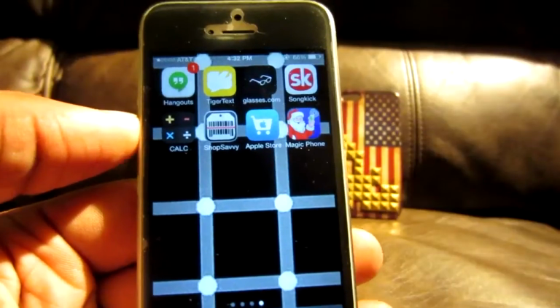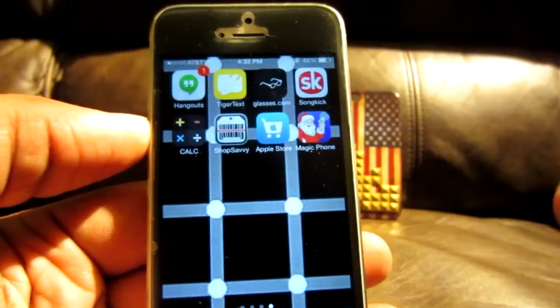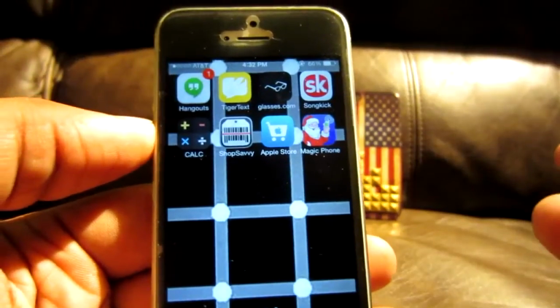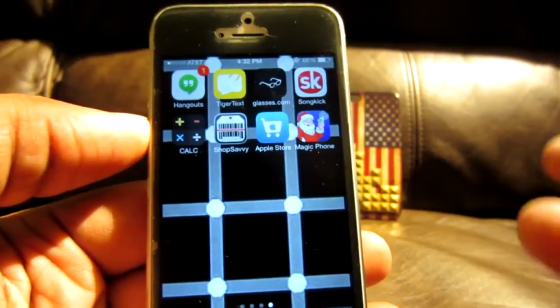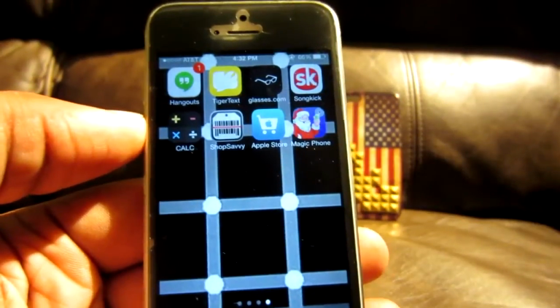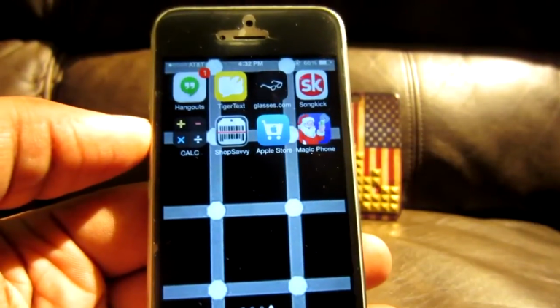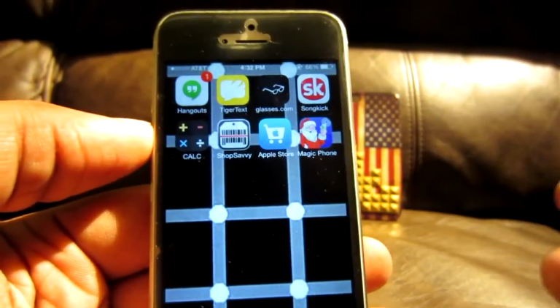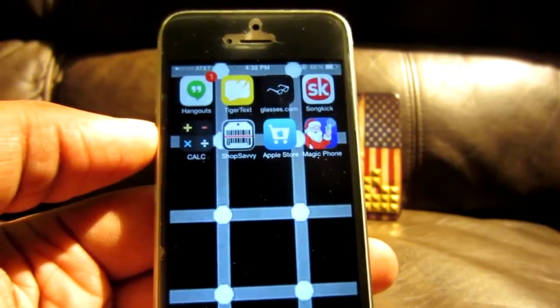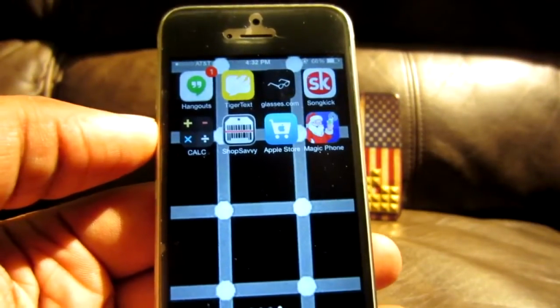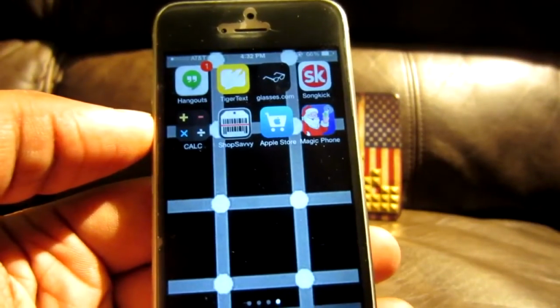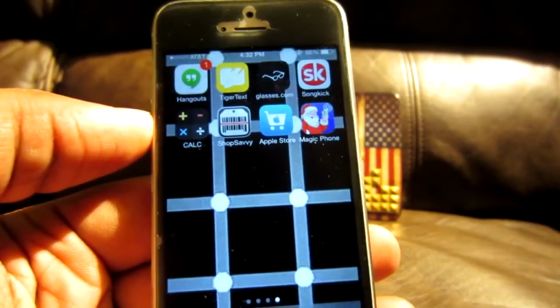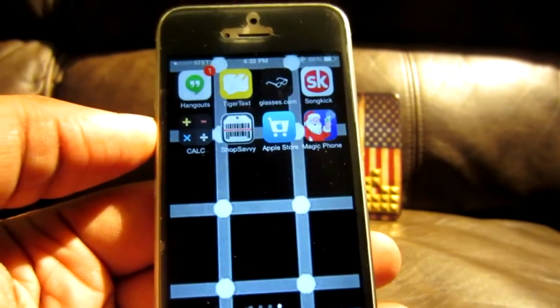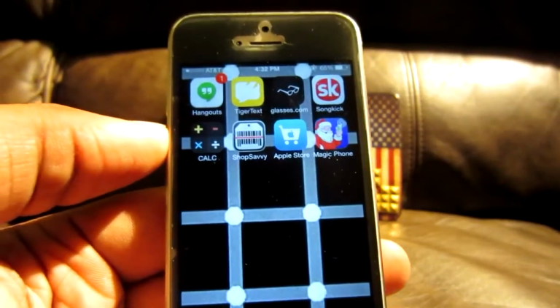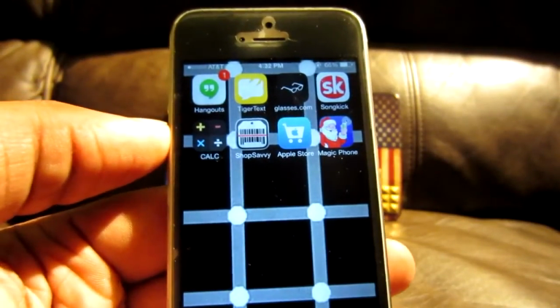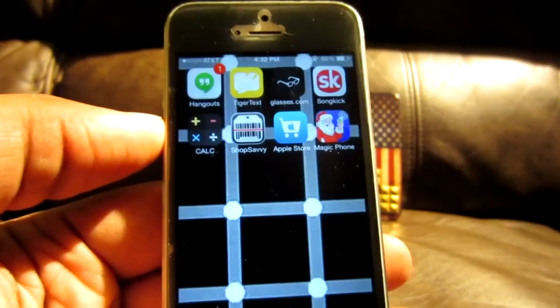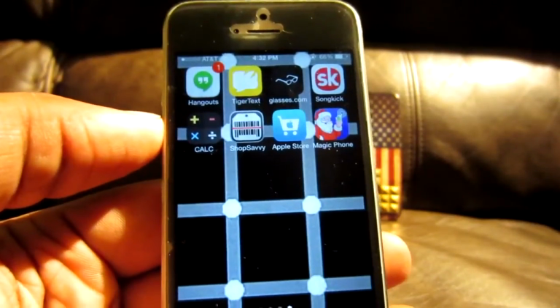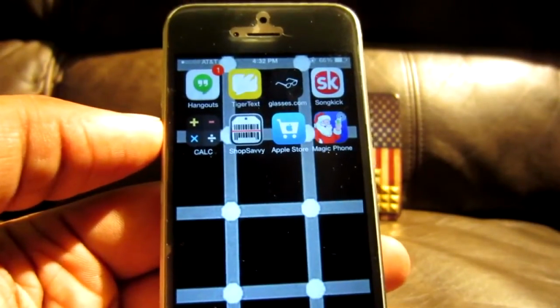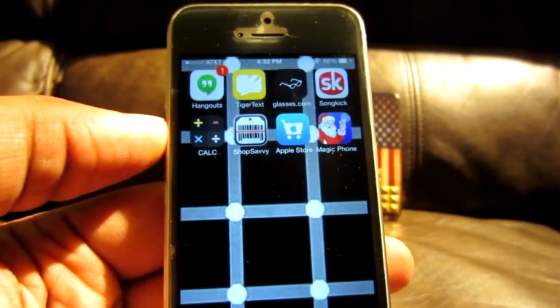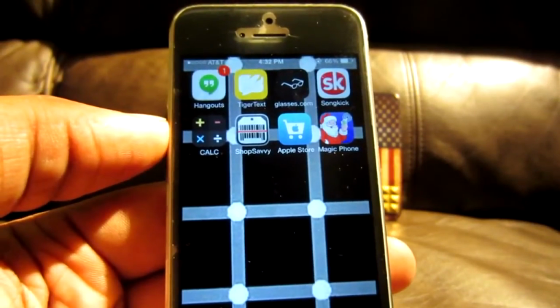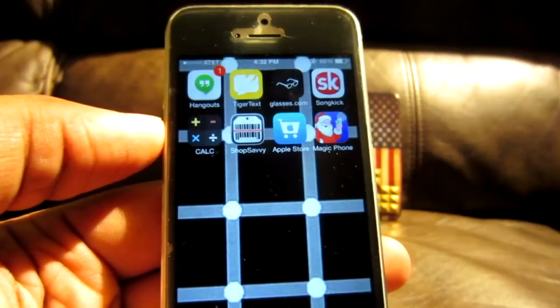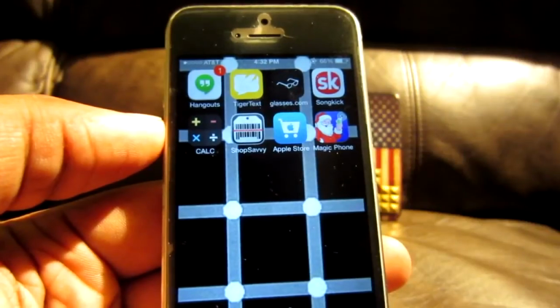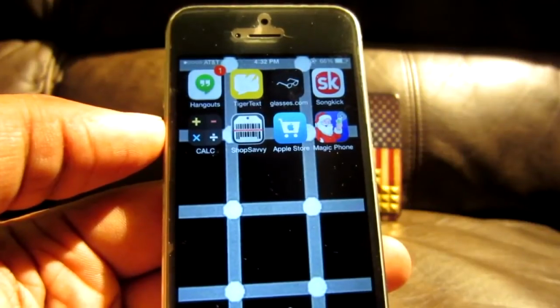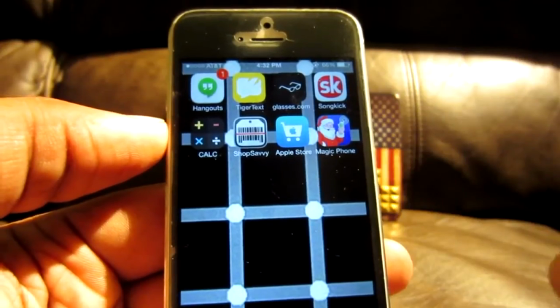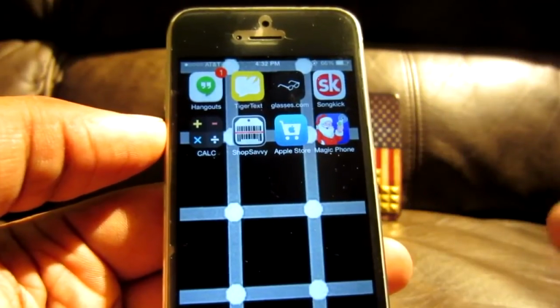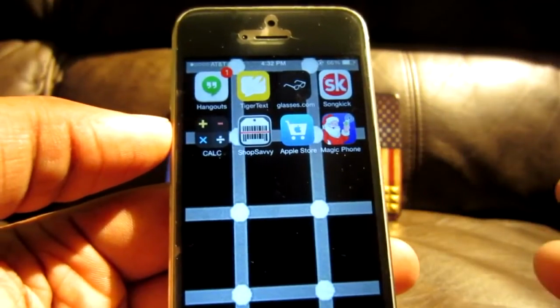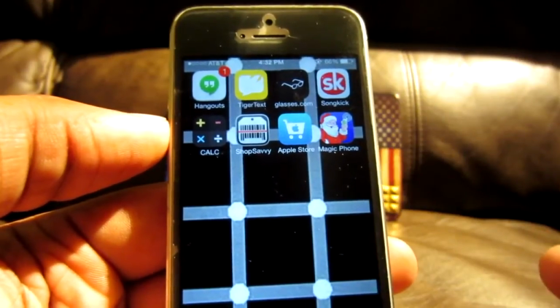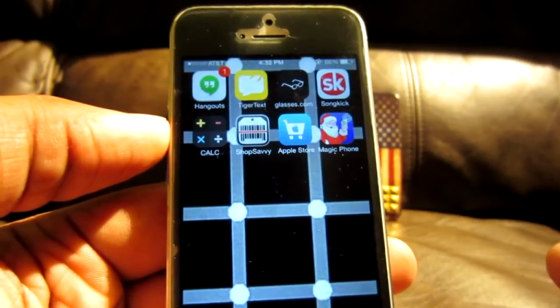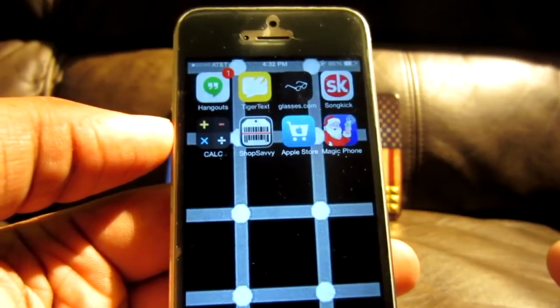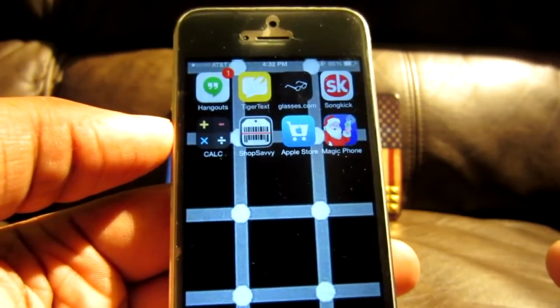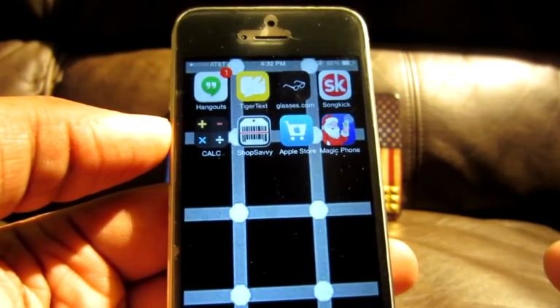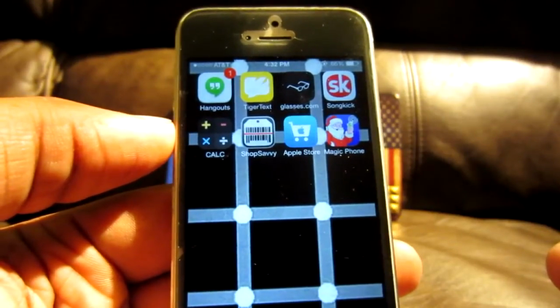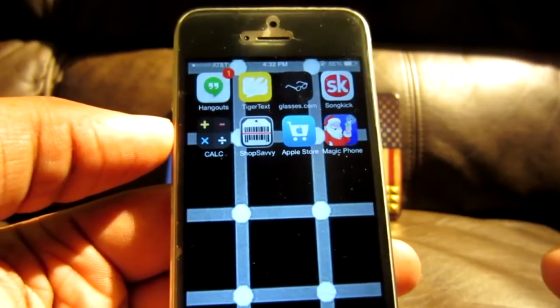What's up YouTube? Mr. Alfredak coming at you with another hot video. In this video, I'm going to show you an app that I wish I had when I was in school.